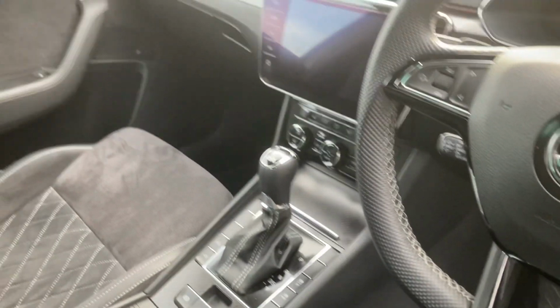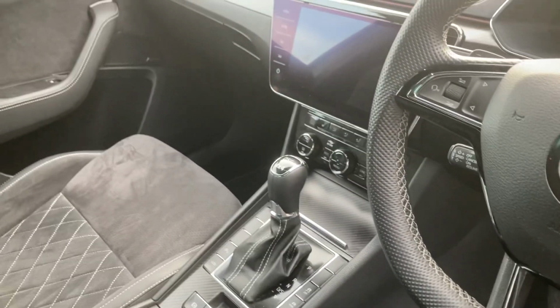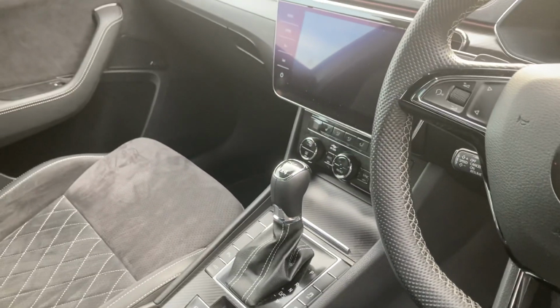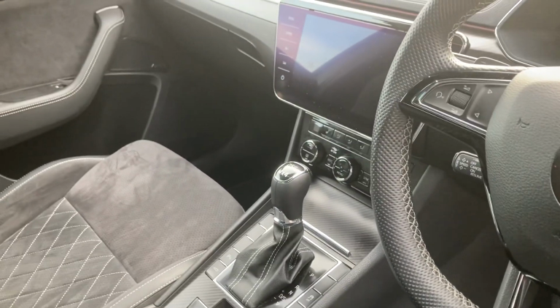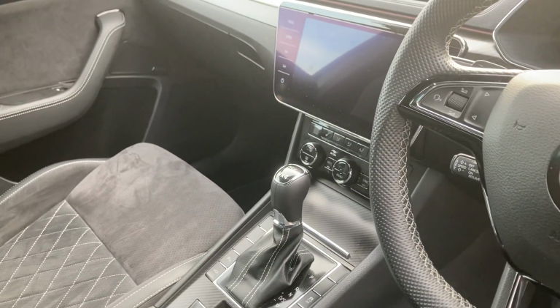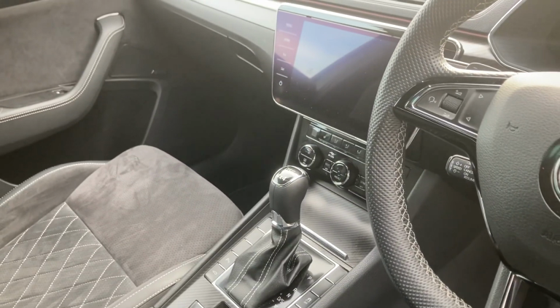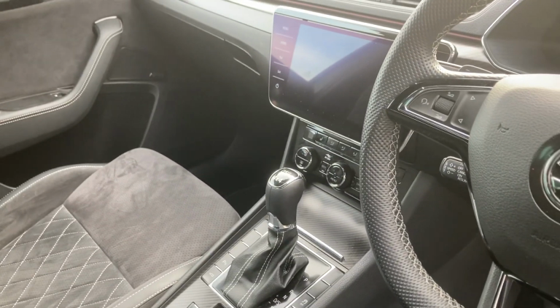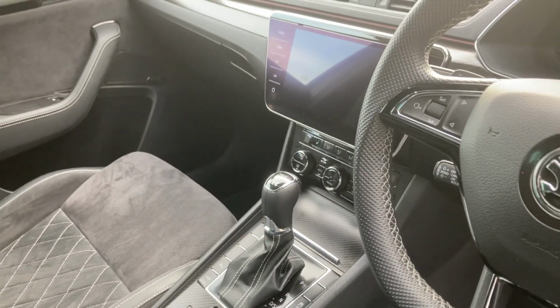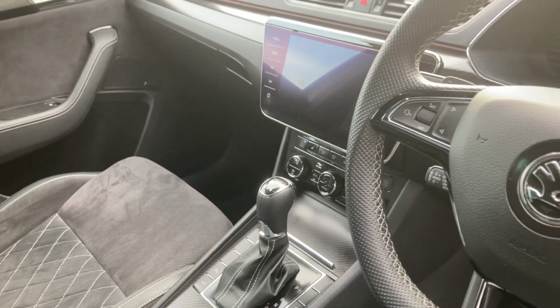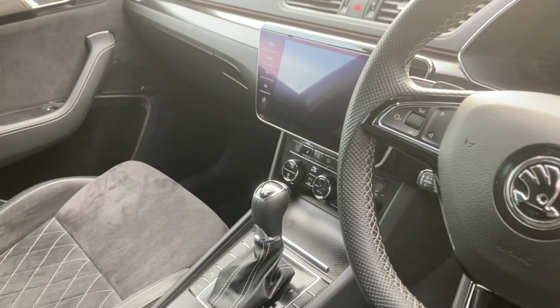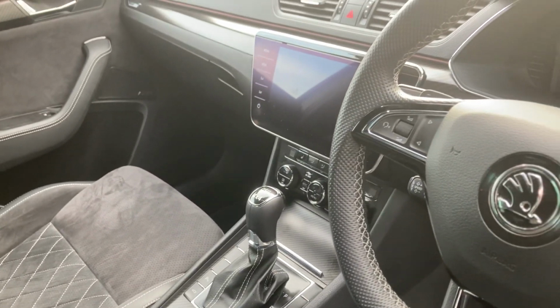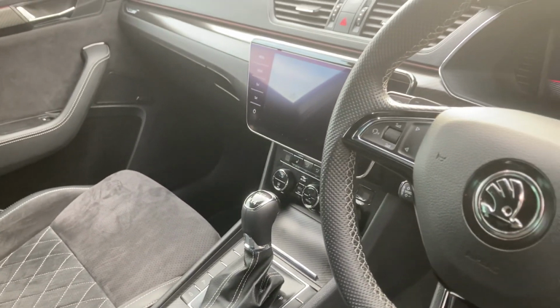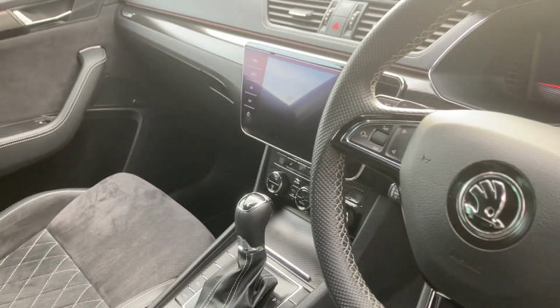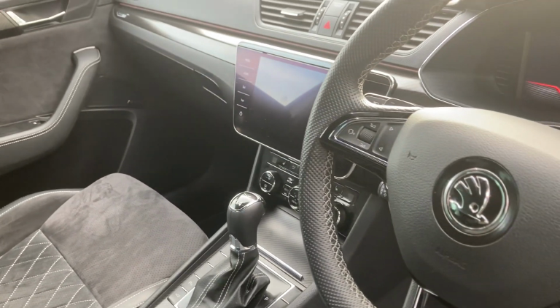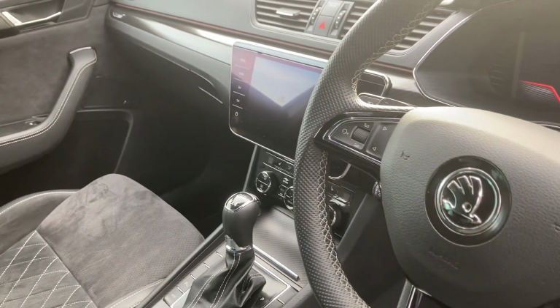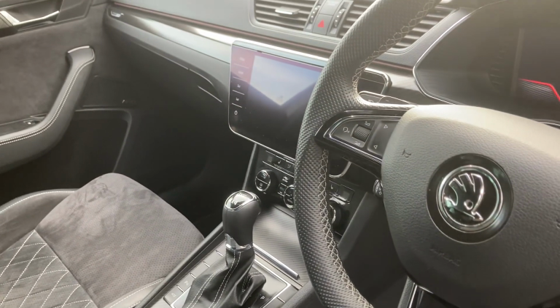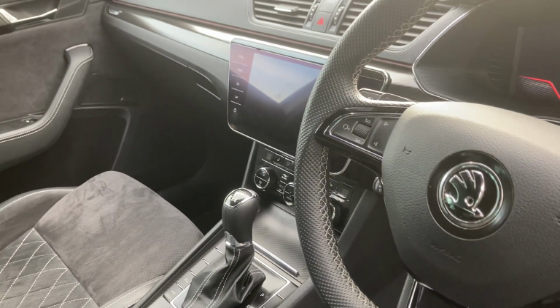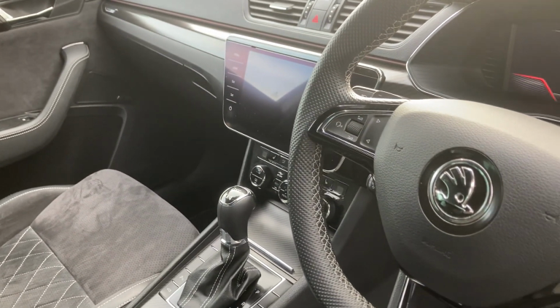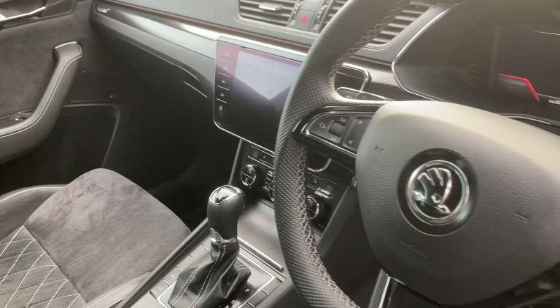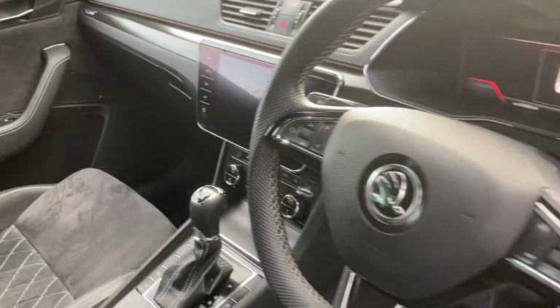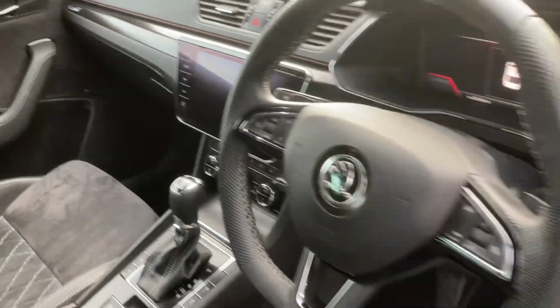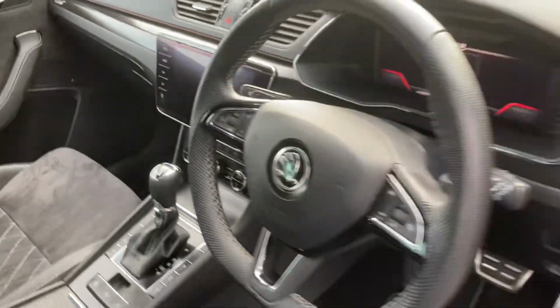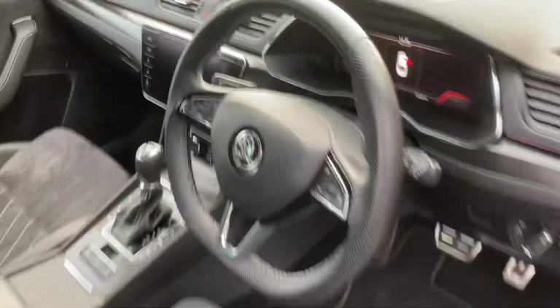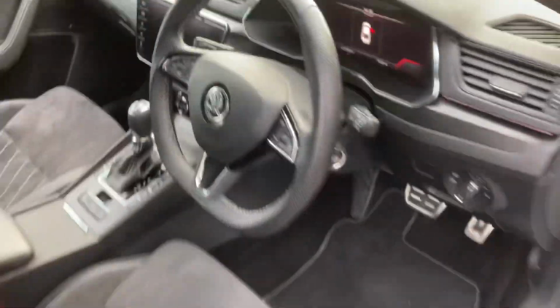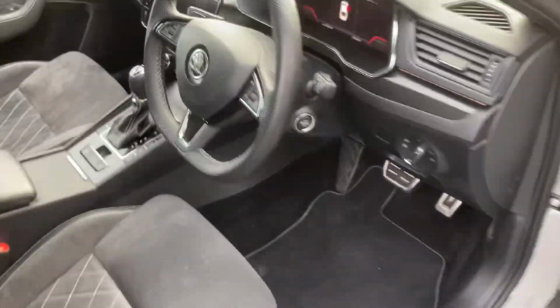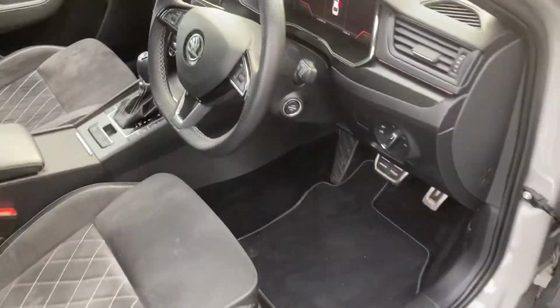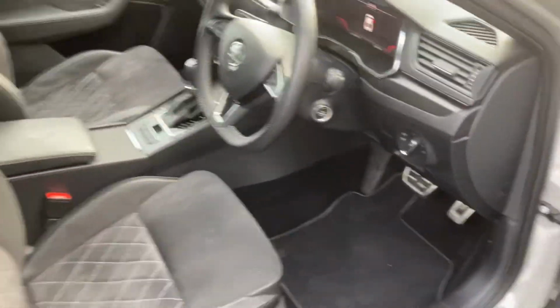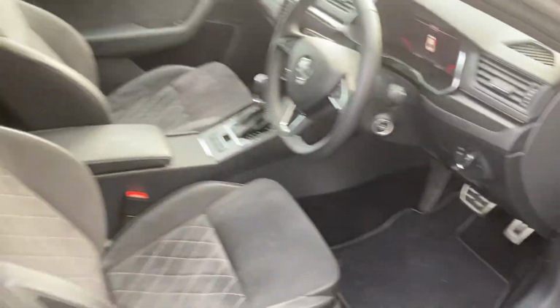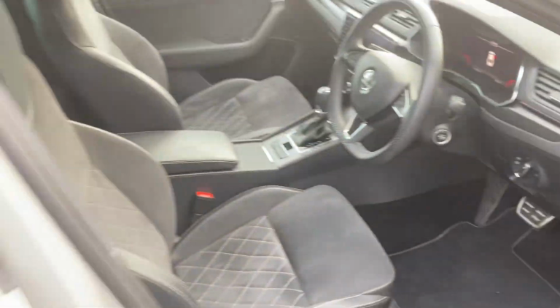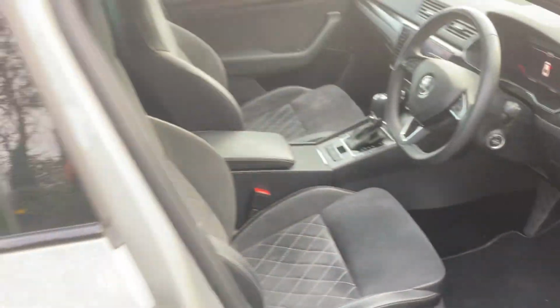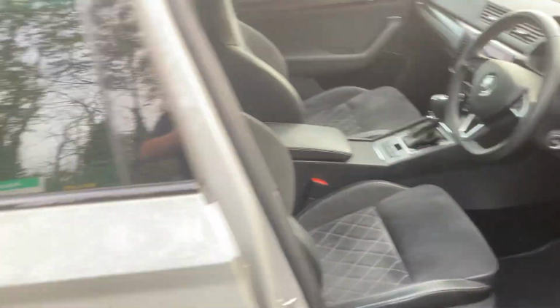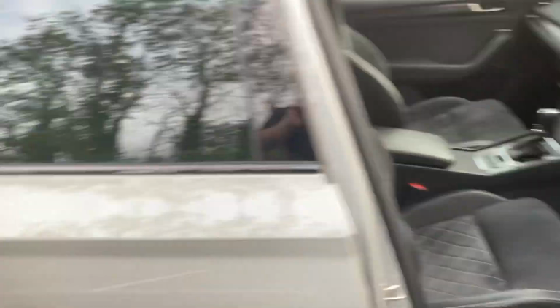DSG 4x4, sat nav, assisted cruise control, and much much more.